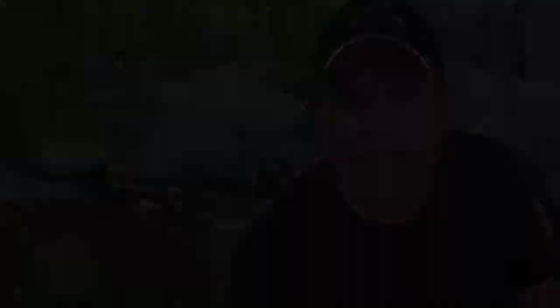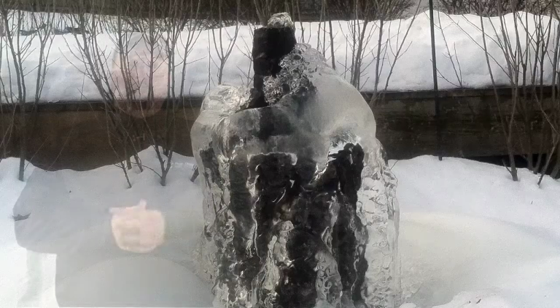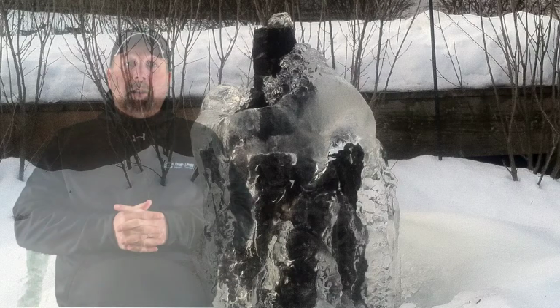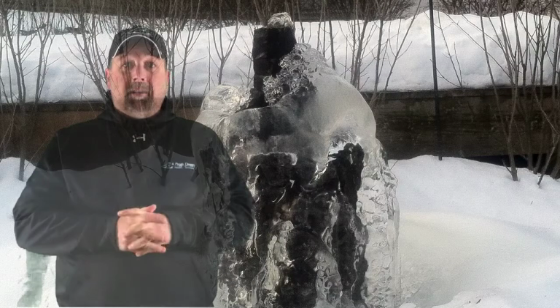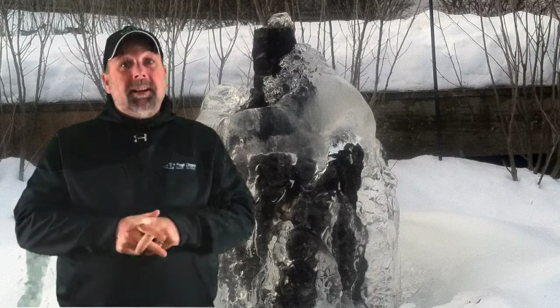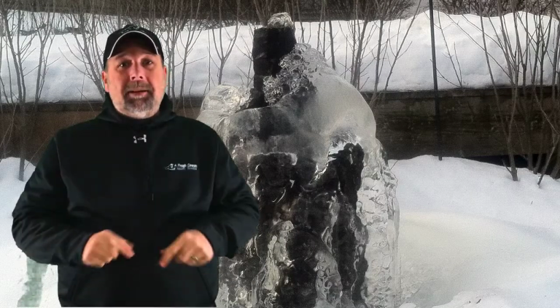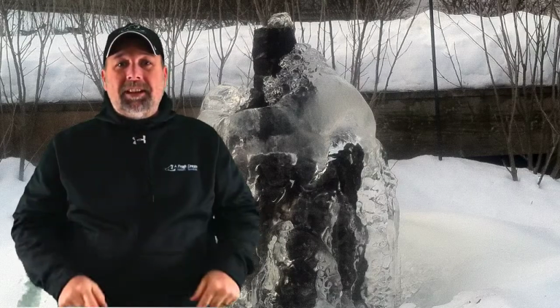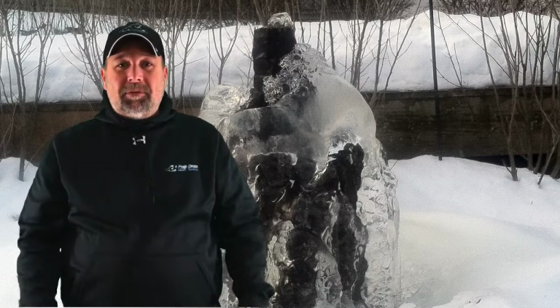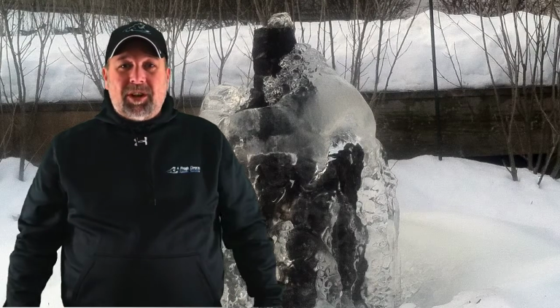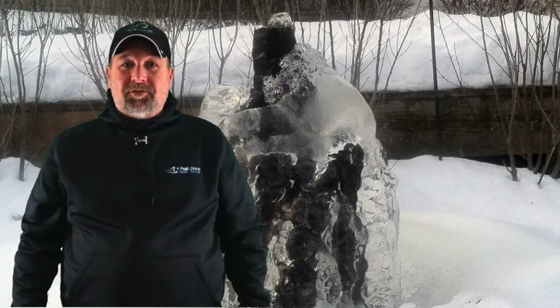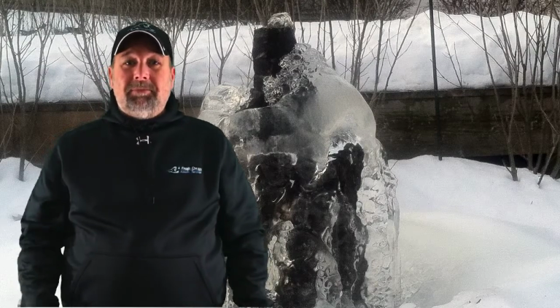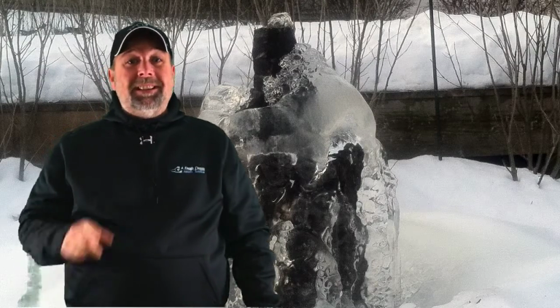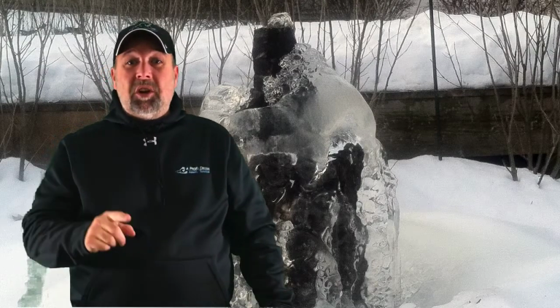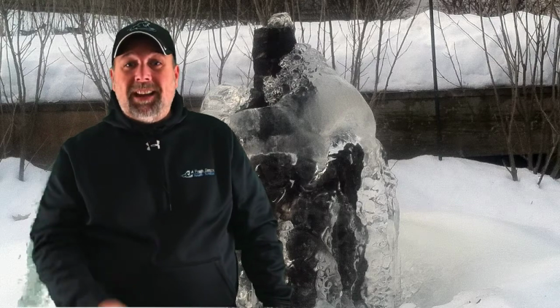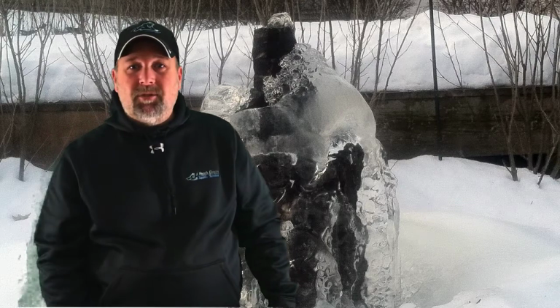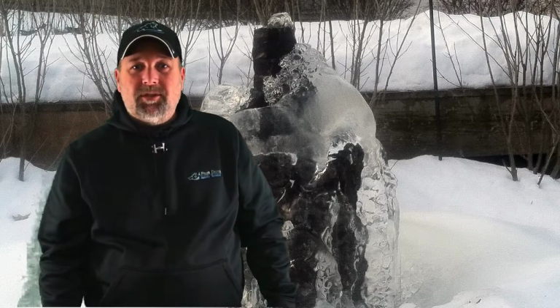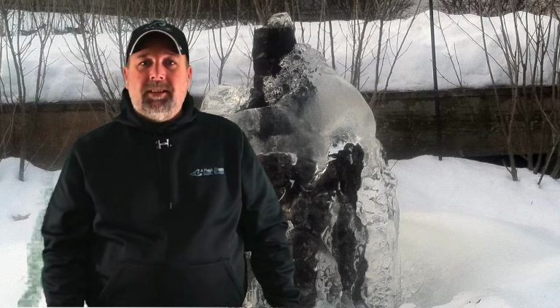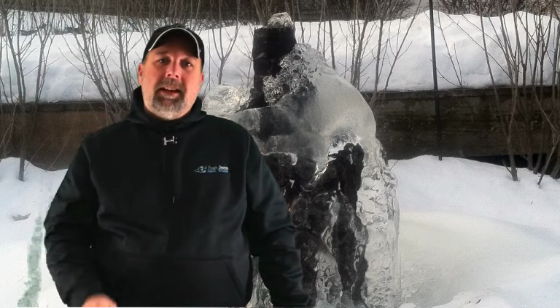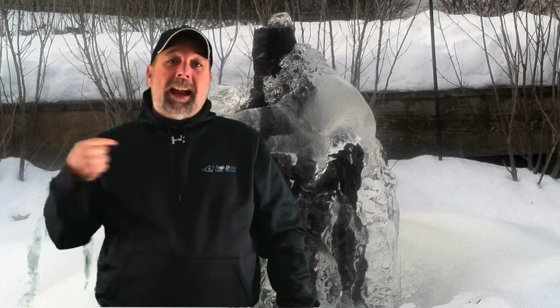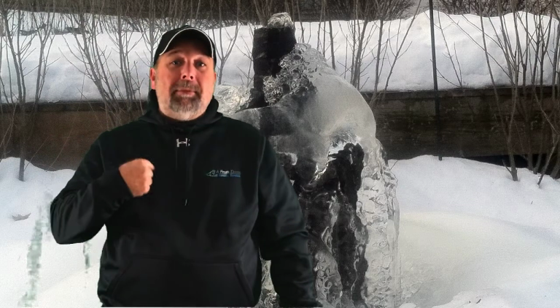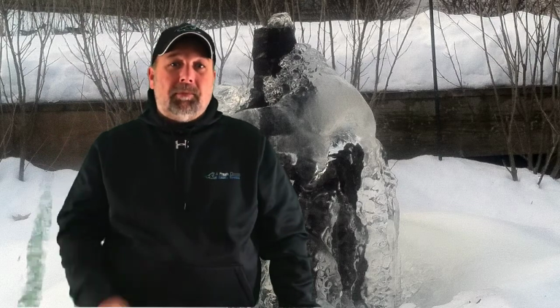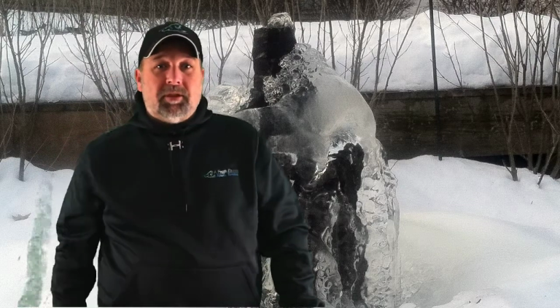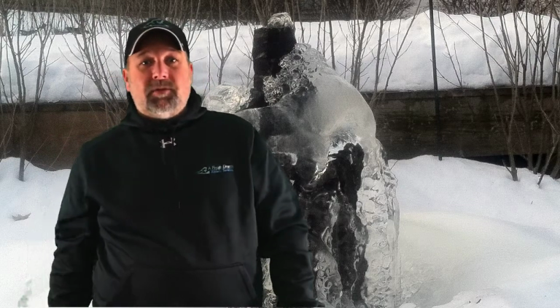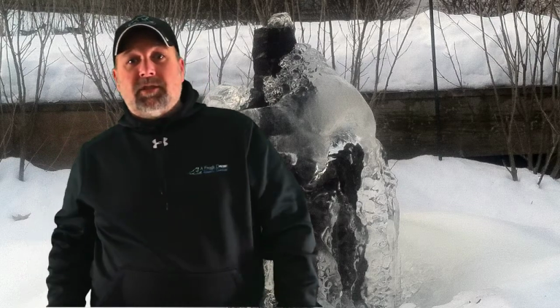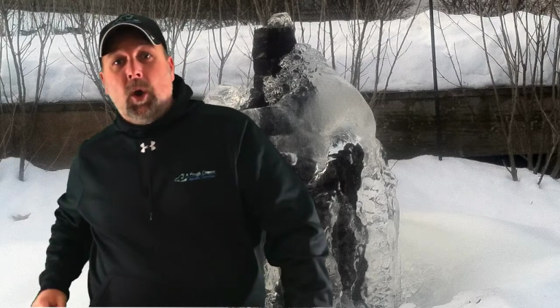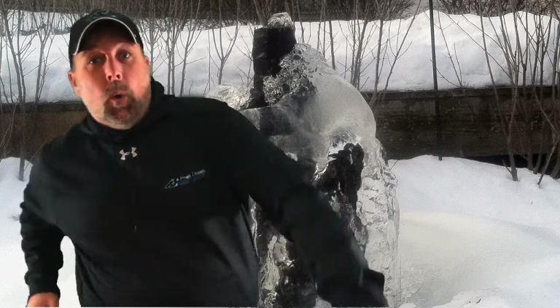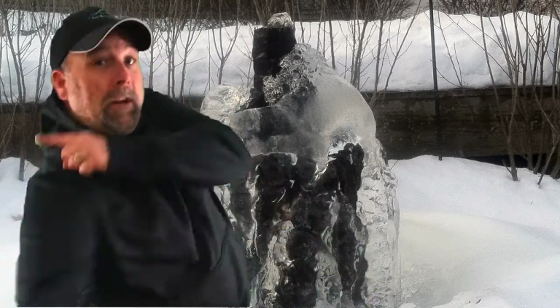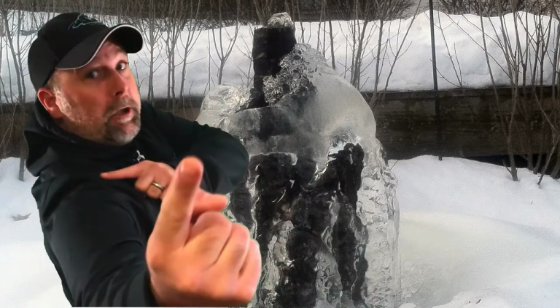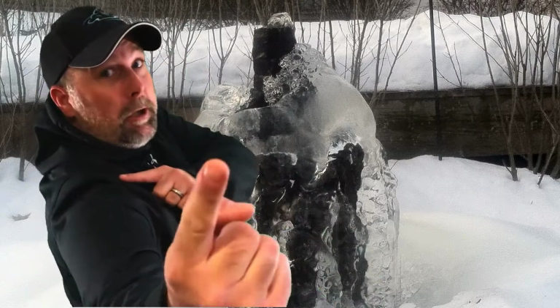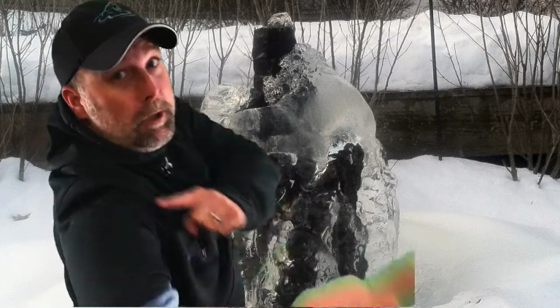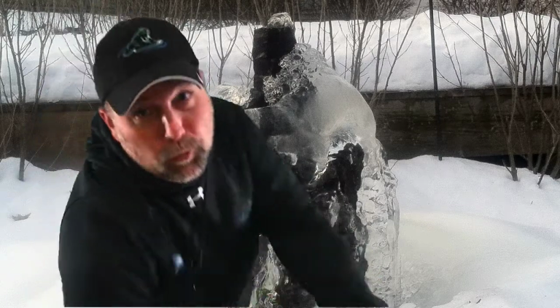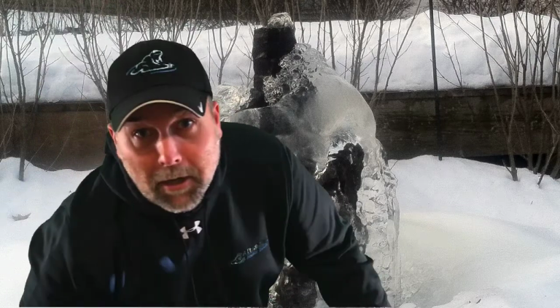Hello, I'm Clay from Afrog's Dream in Long Valley, New Jersey, and I'm here to bring you this week's Weekly Ribbit.